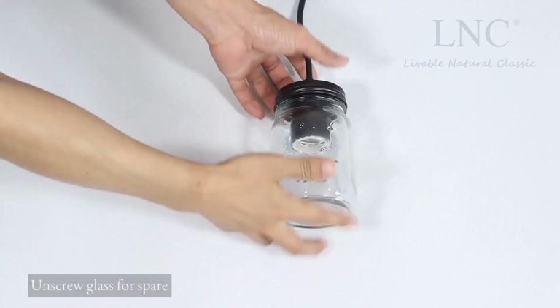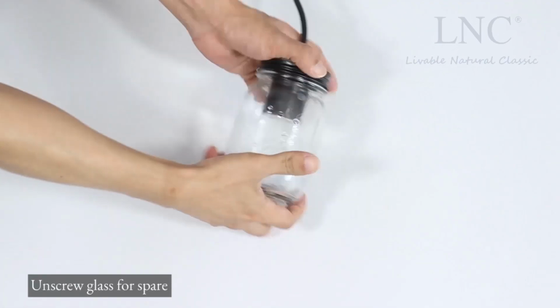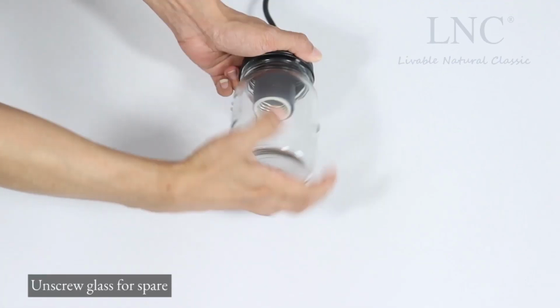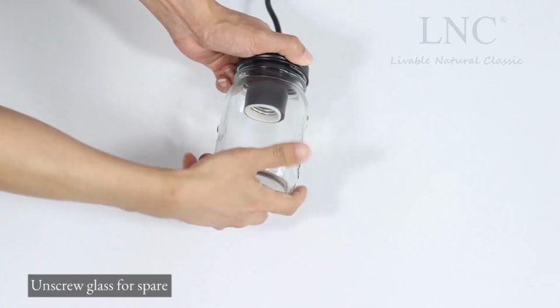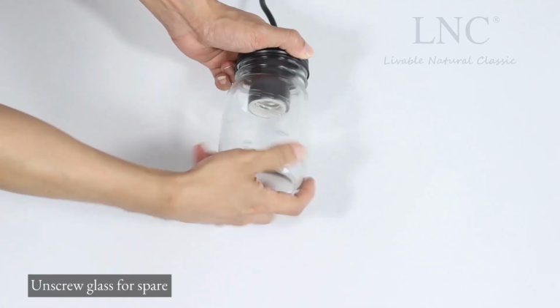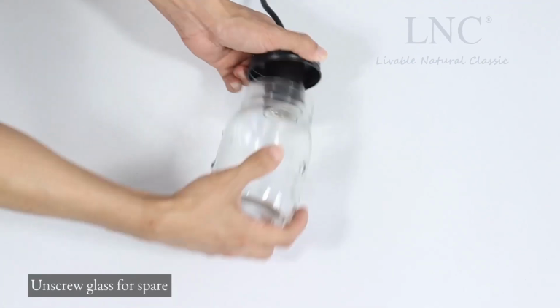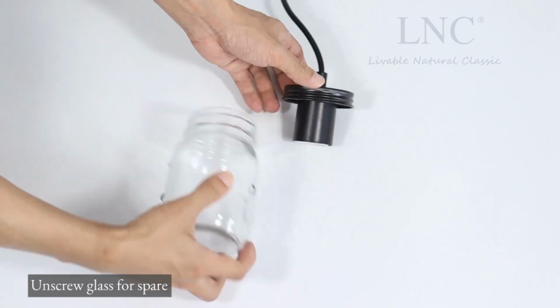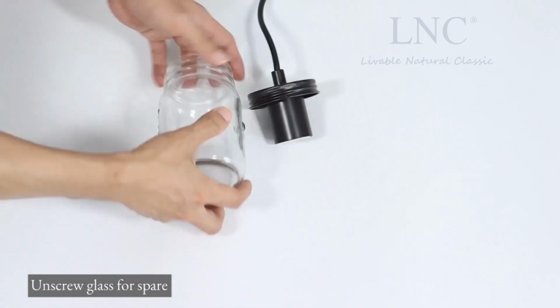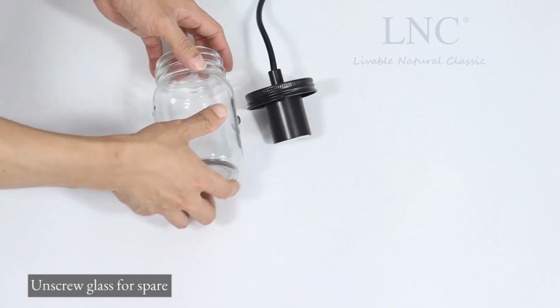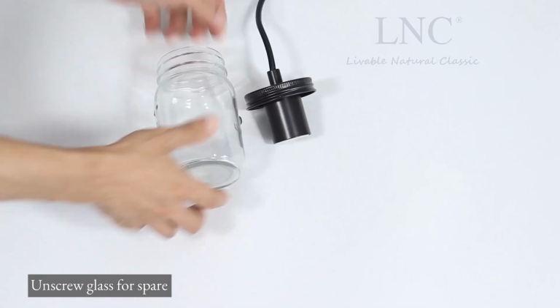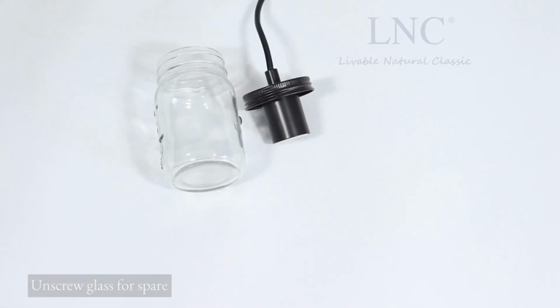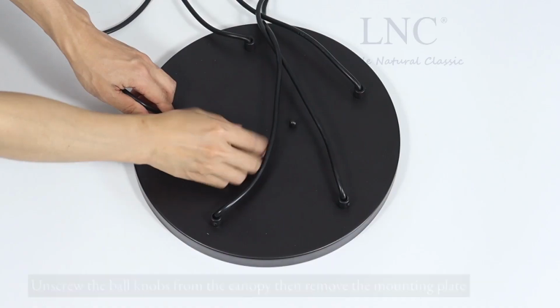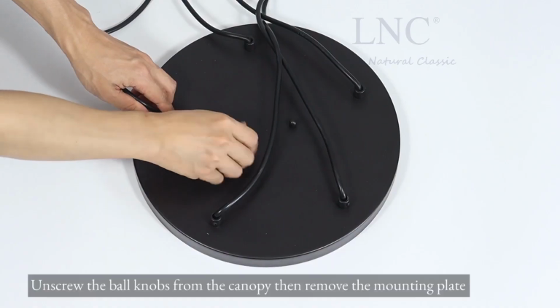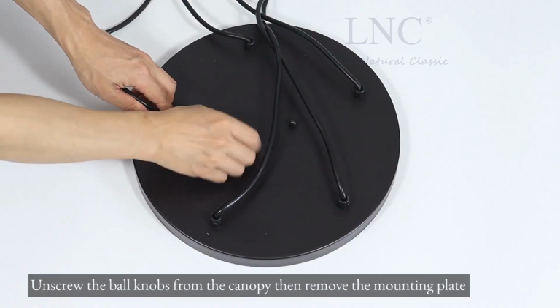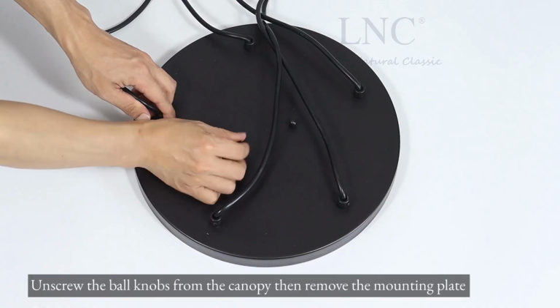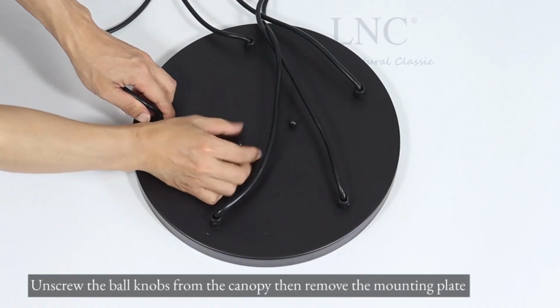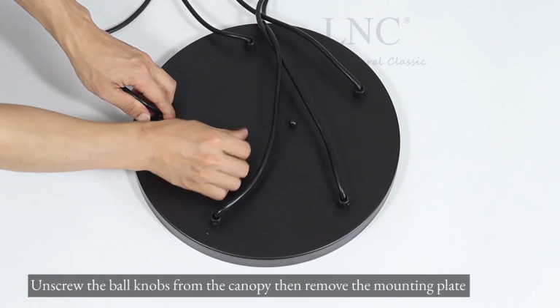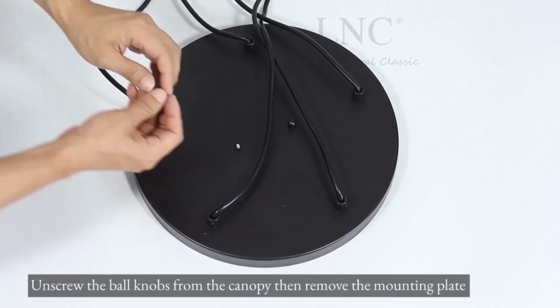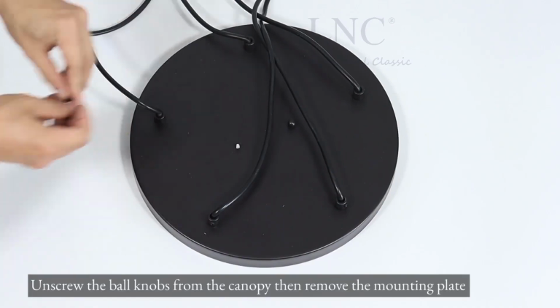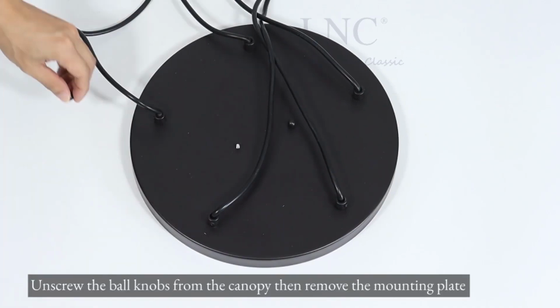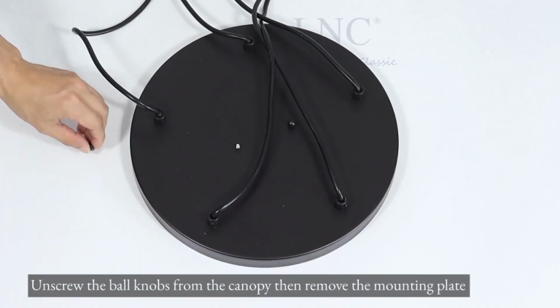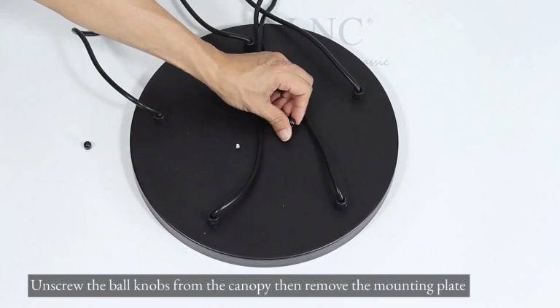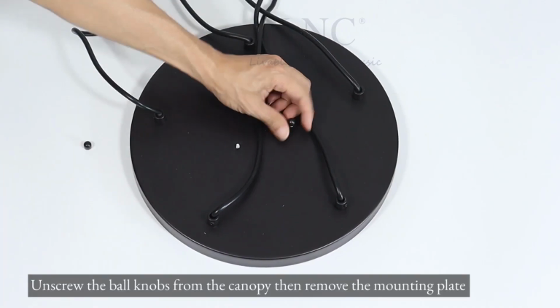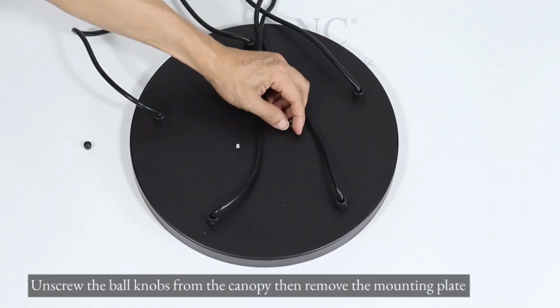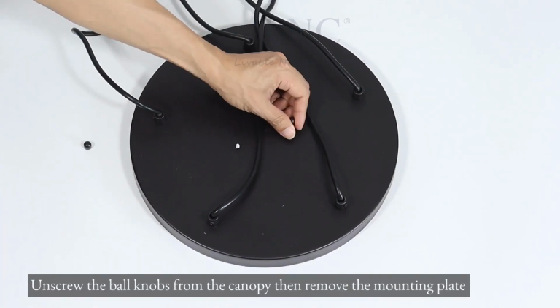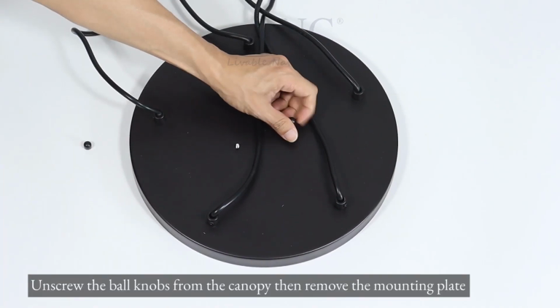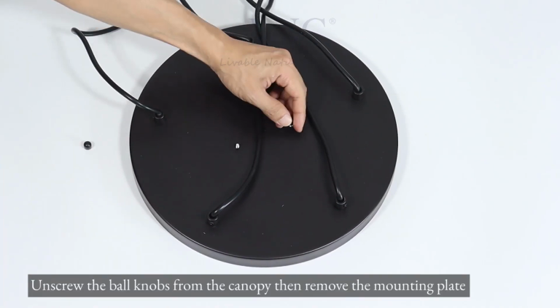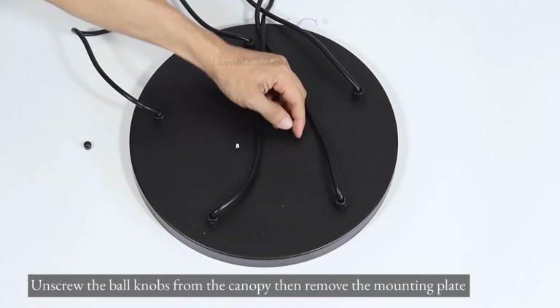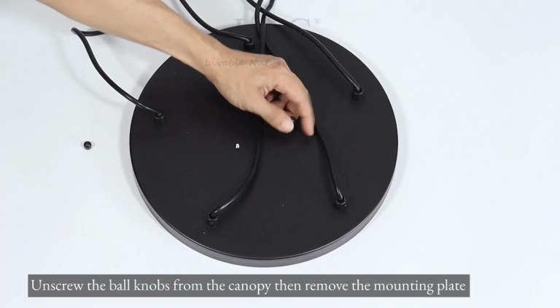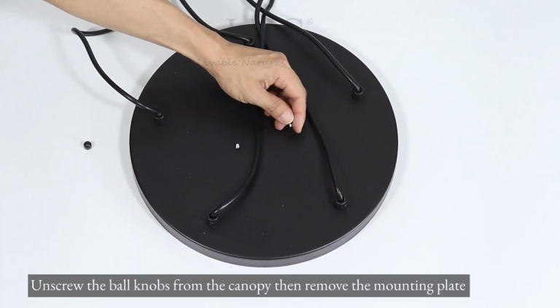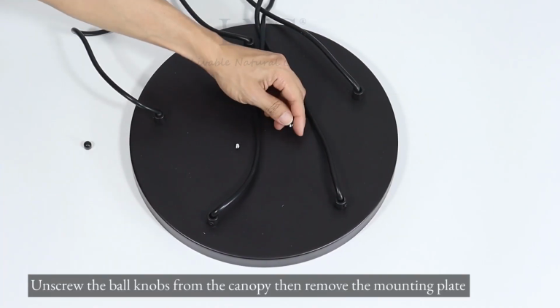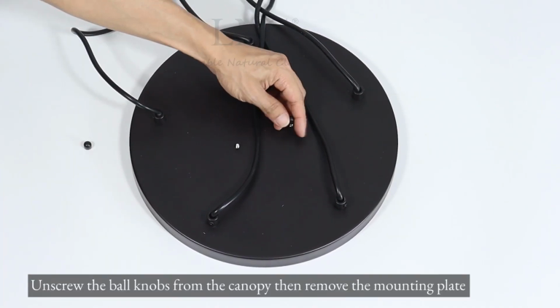Unscrew glass for spare. Unscrew the ball knobs from the canopy, then remove the mounting plate.